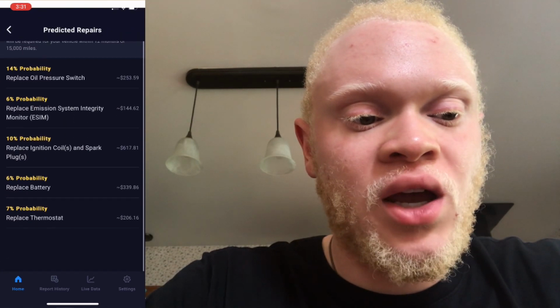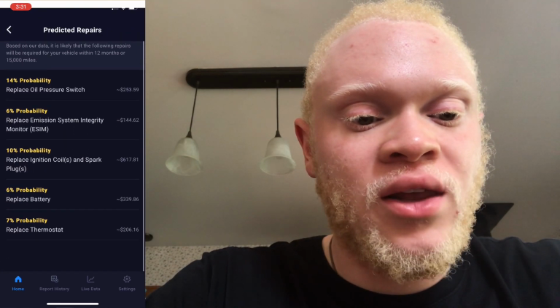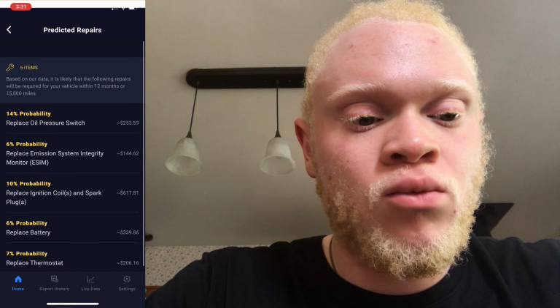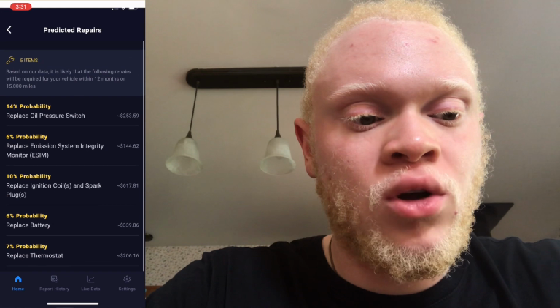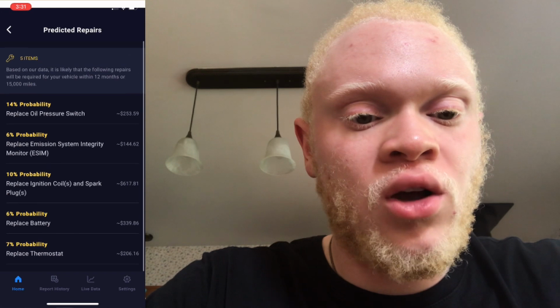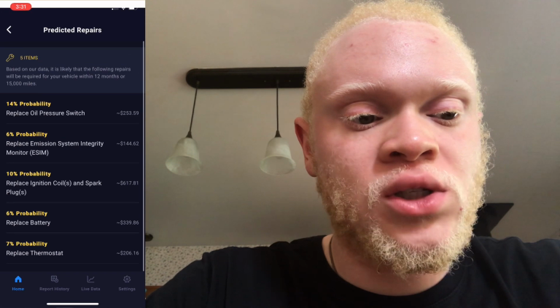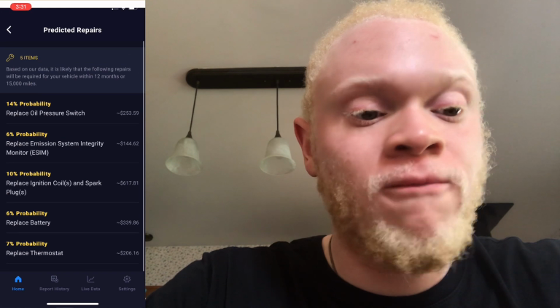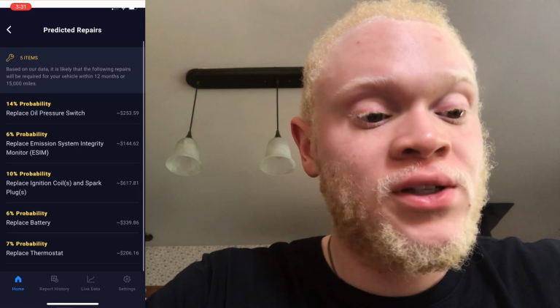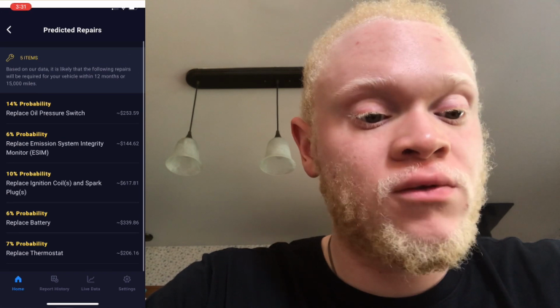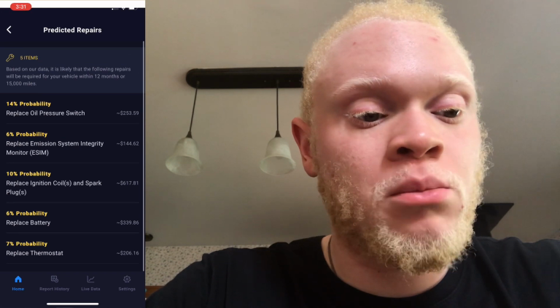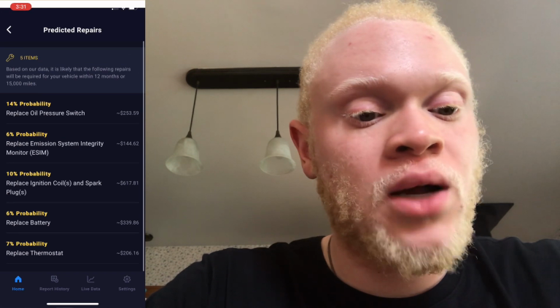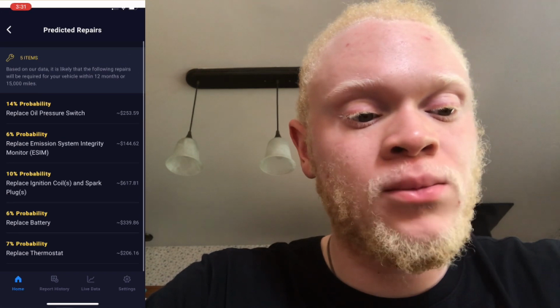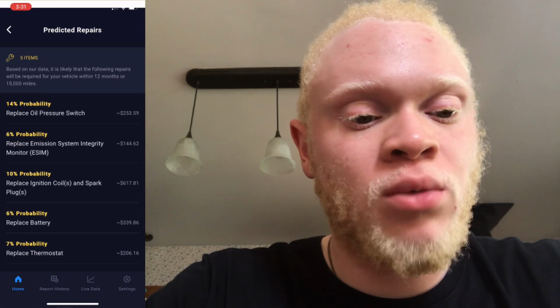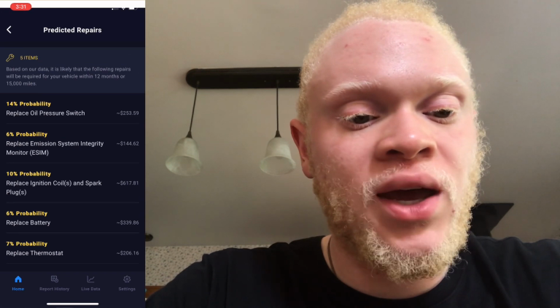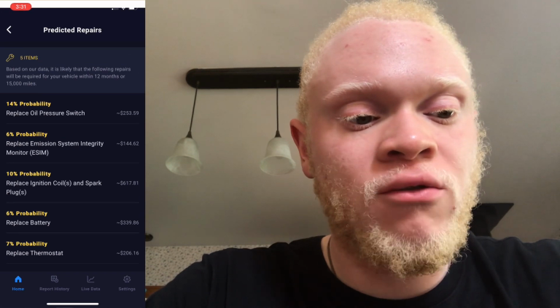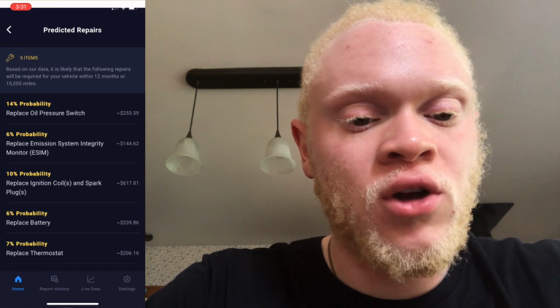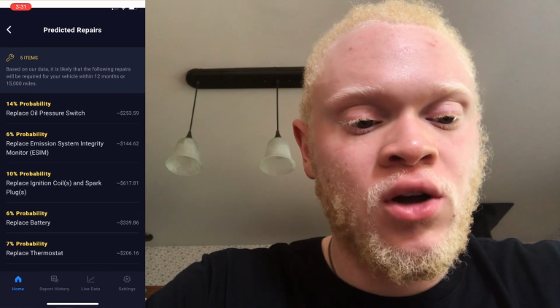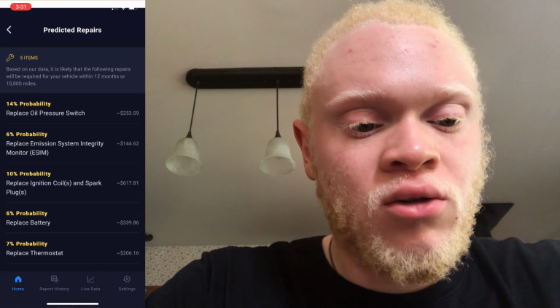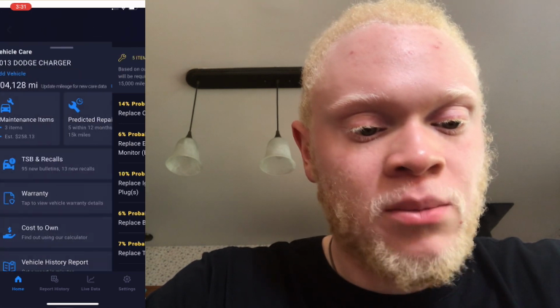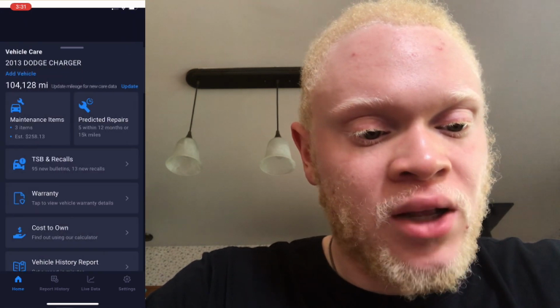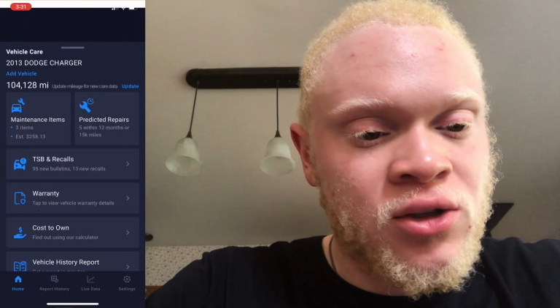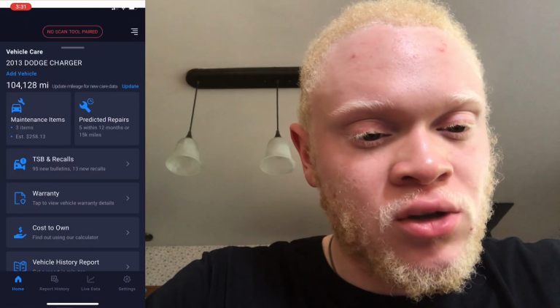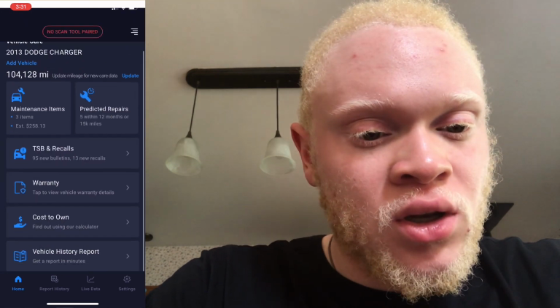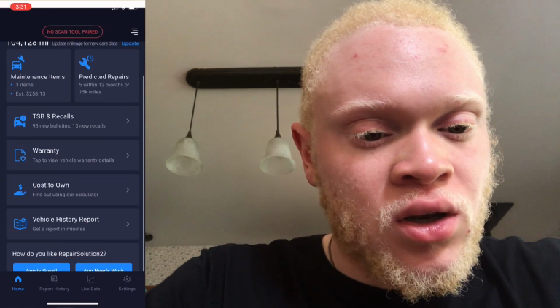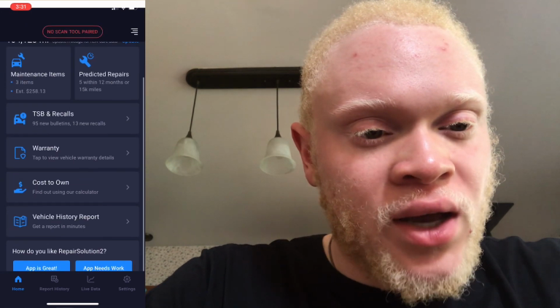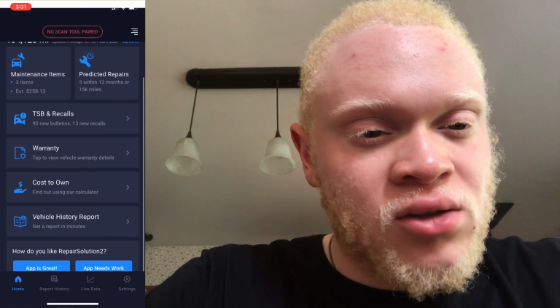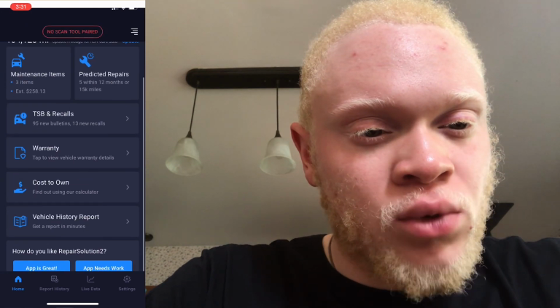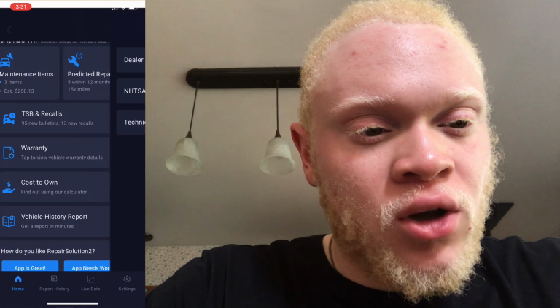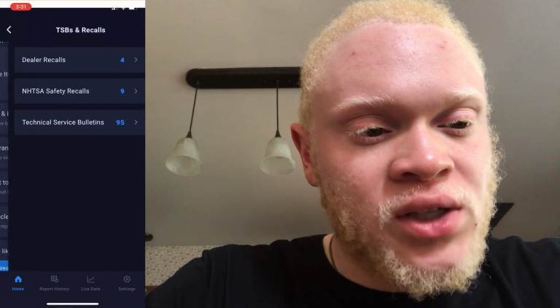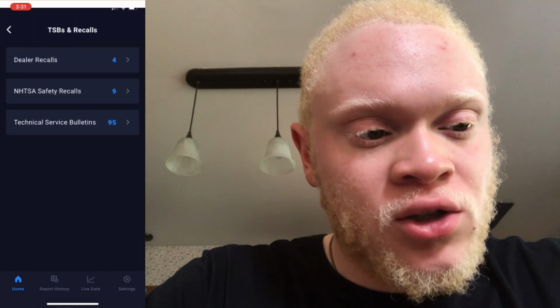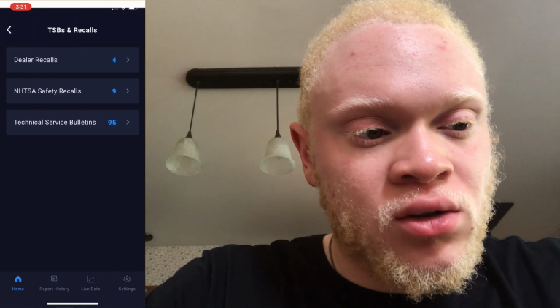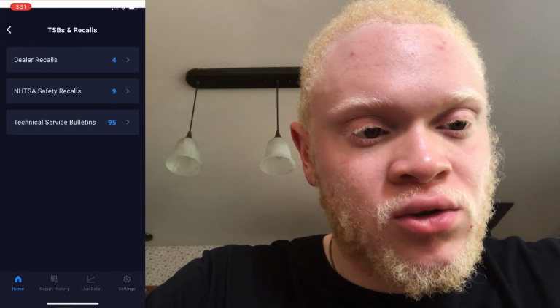Next, predicted repairs — as mentioned before, it'll pop up based on what other people have said and also some fixes for problems you might have based on your mileage.